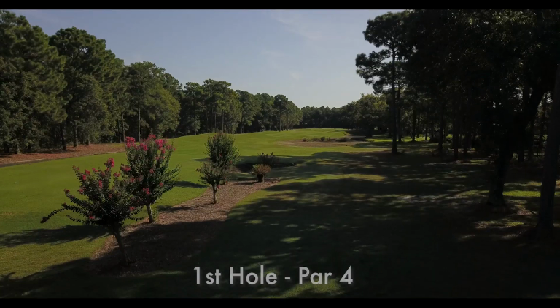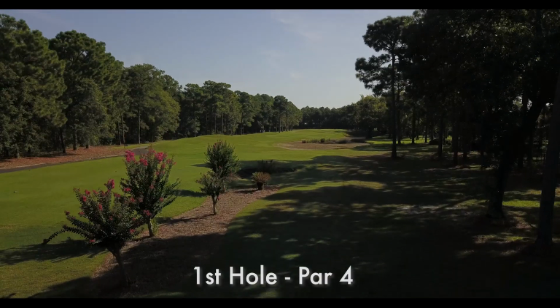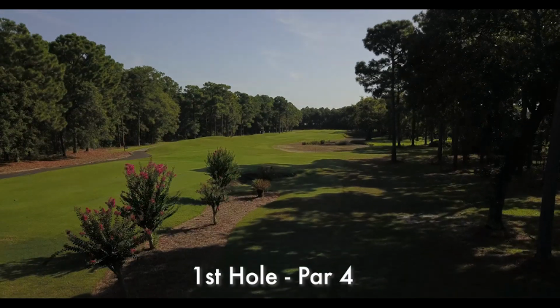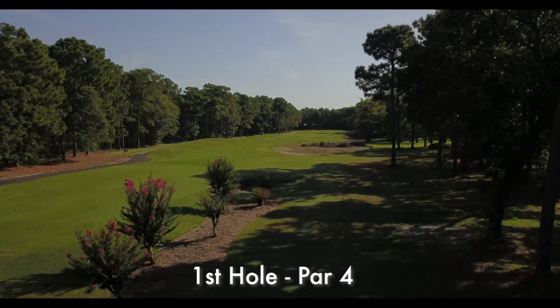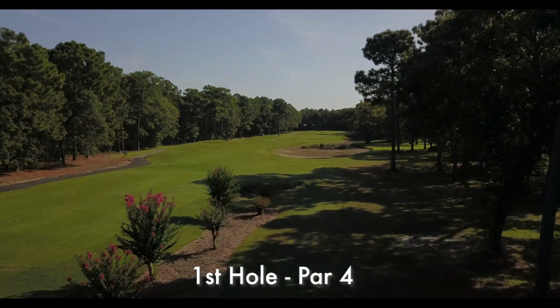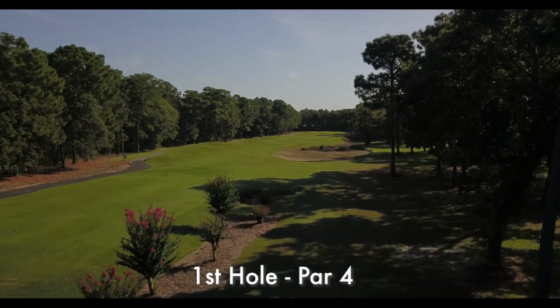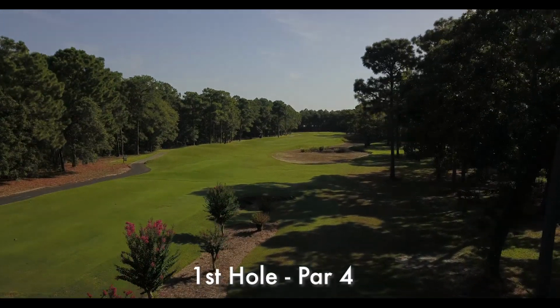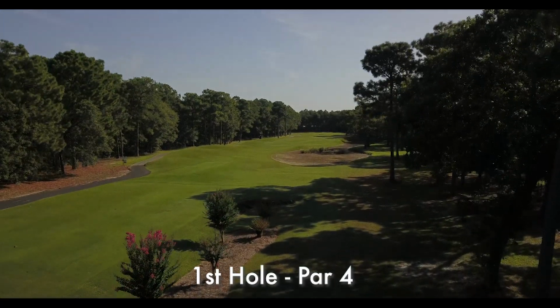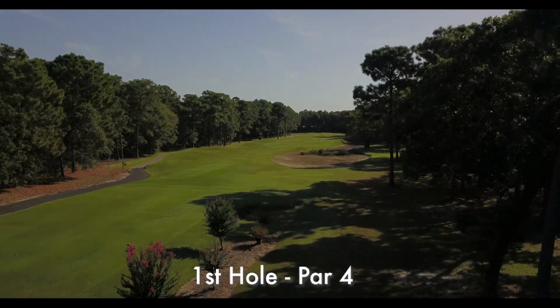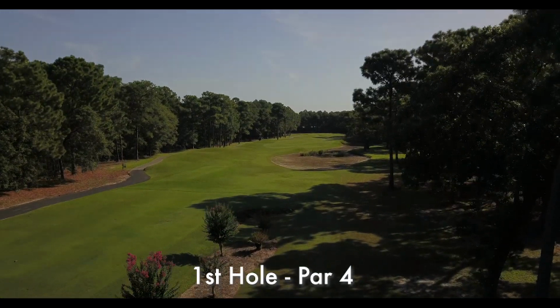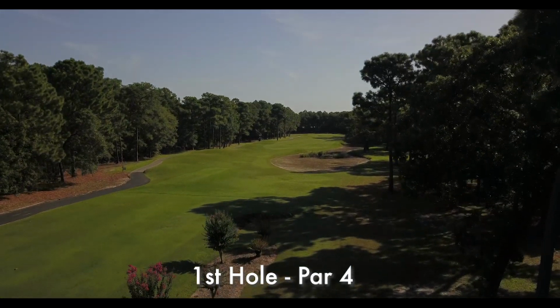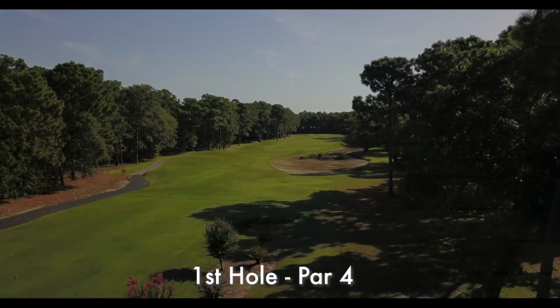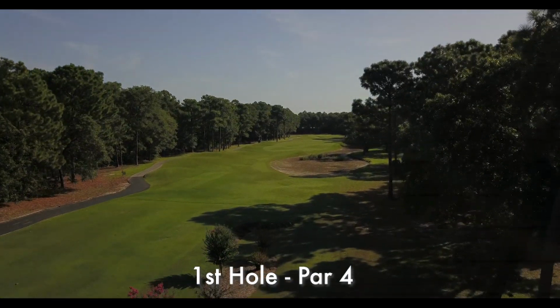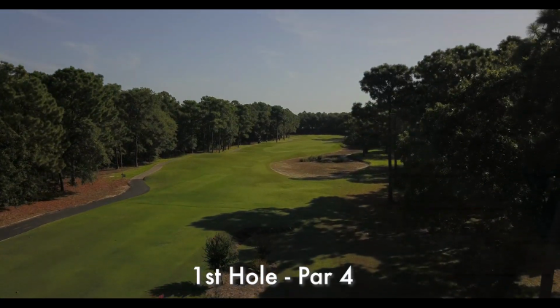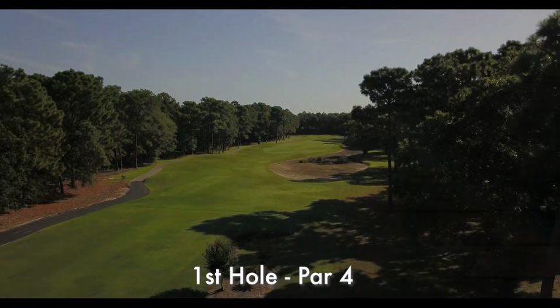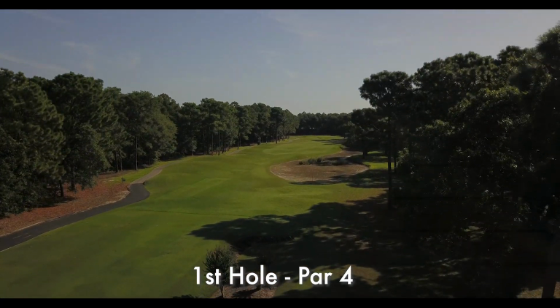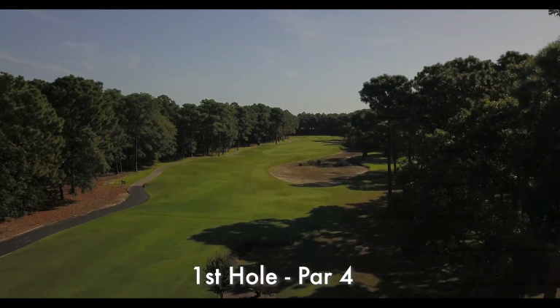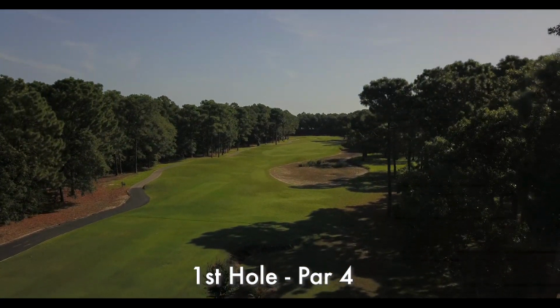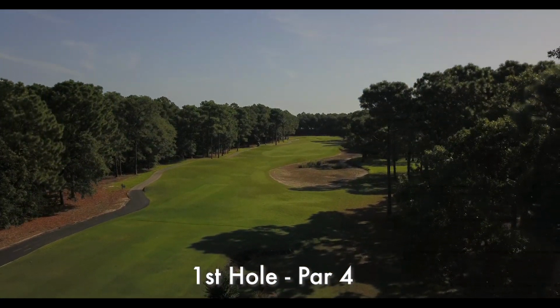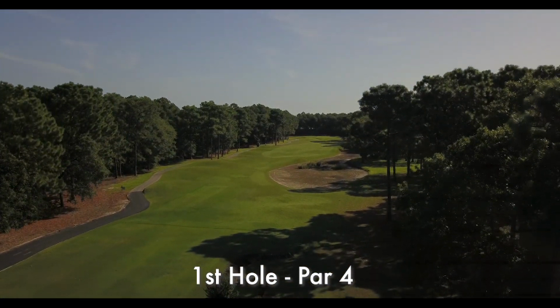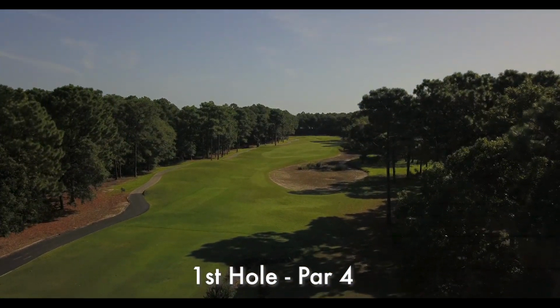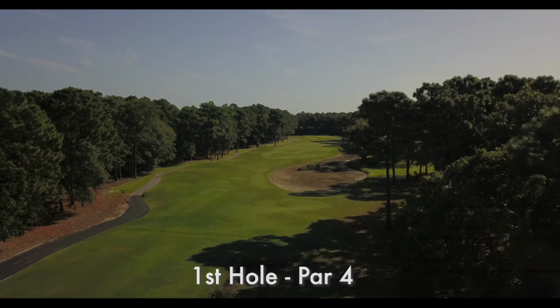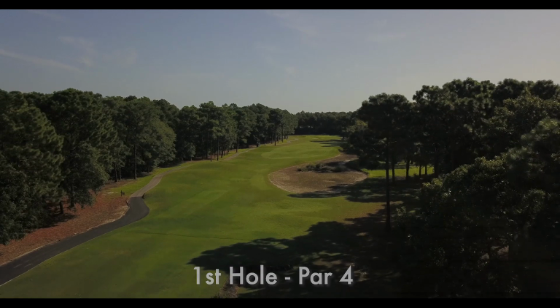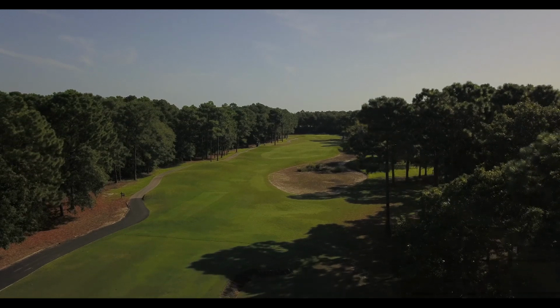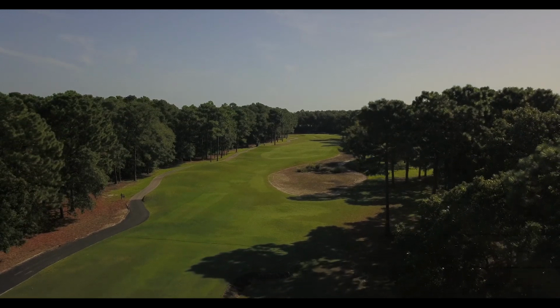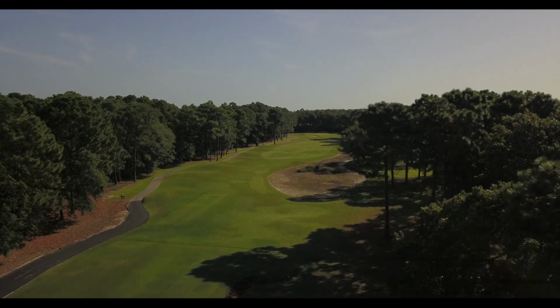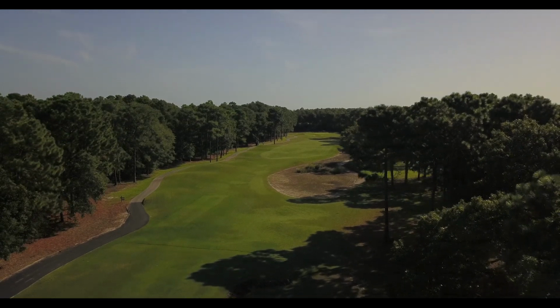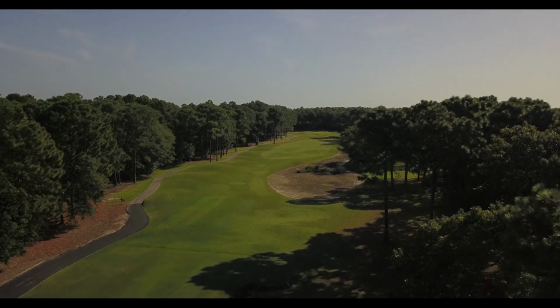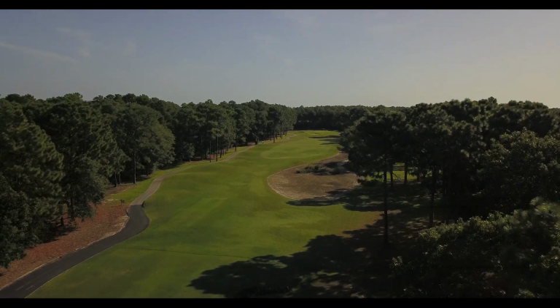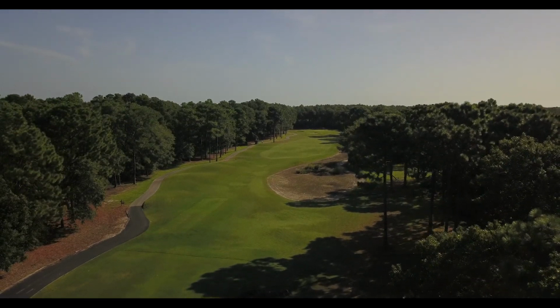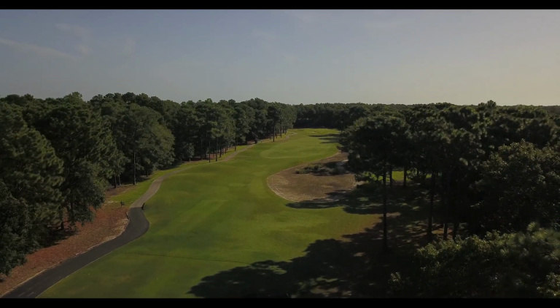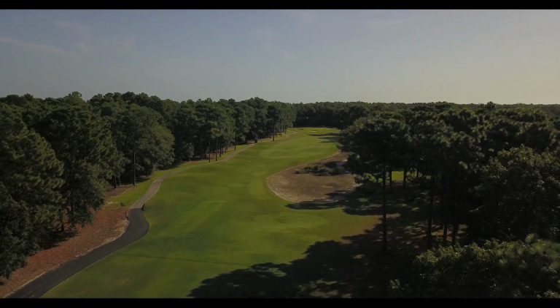The par 4 first hole is meant to ease you into your round. You will want to avoid the deep waste area up the right. Making birdie or par here should be the goal.